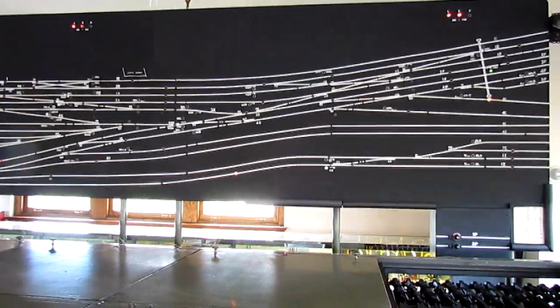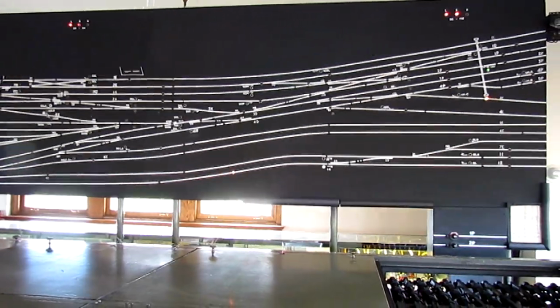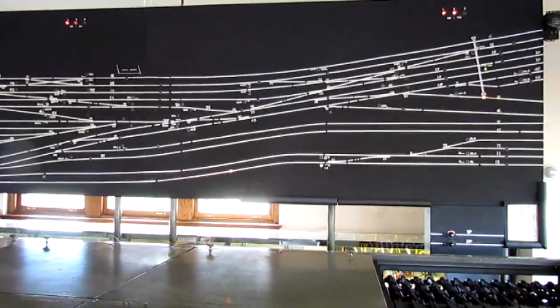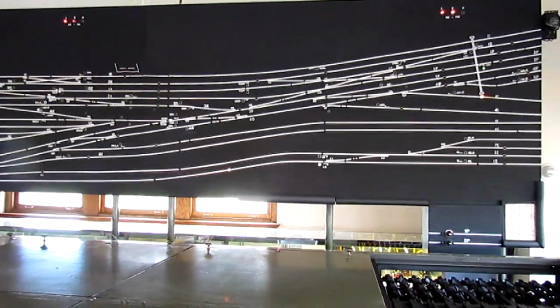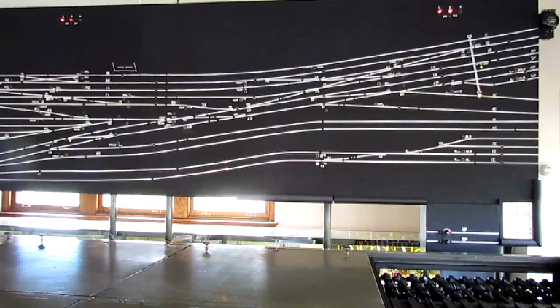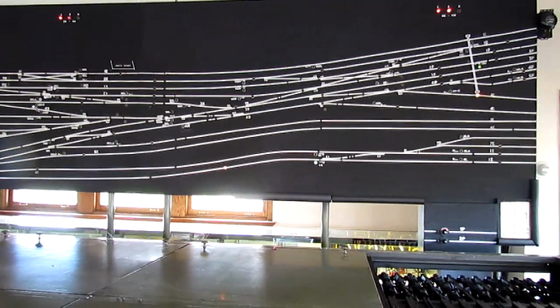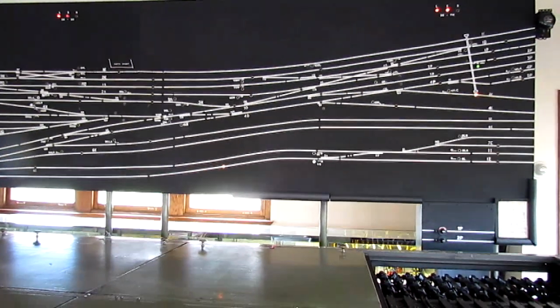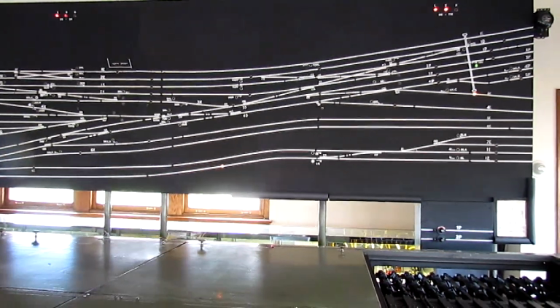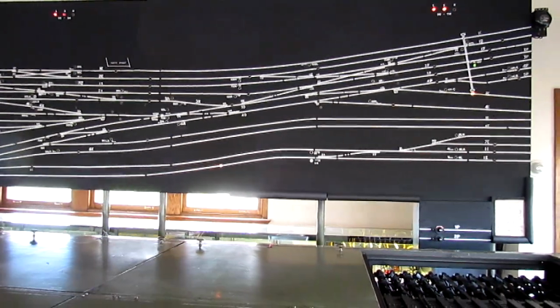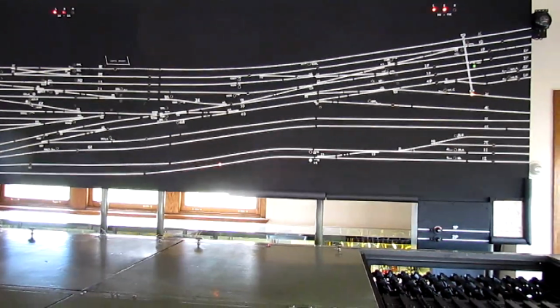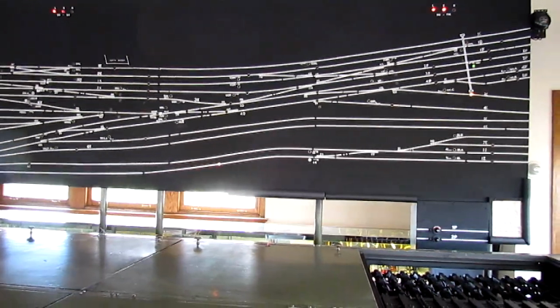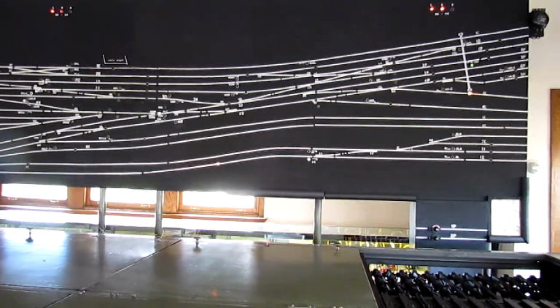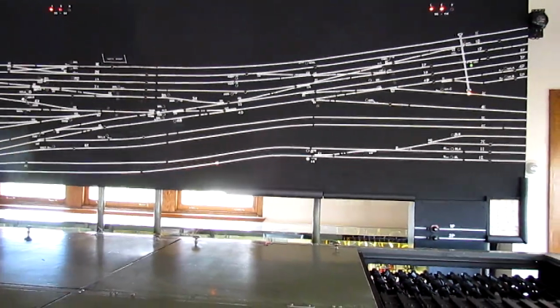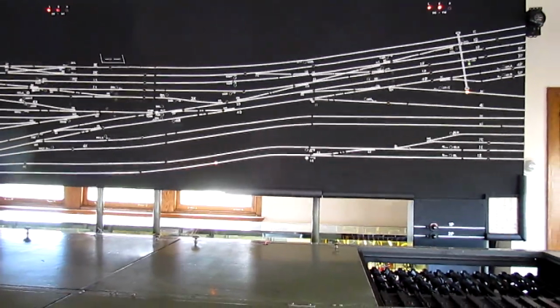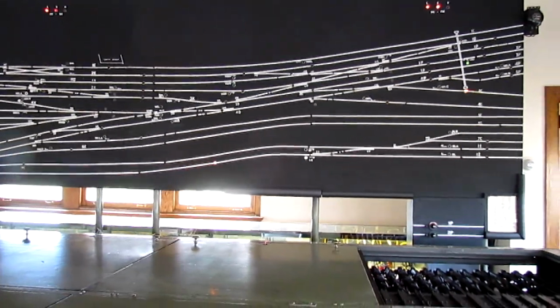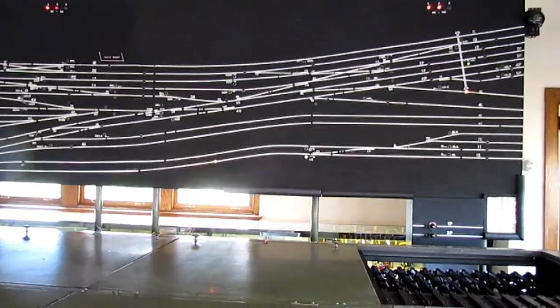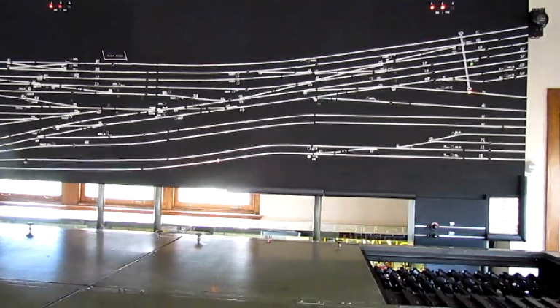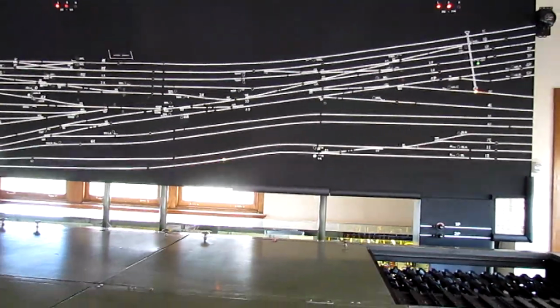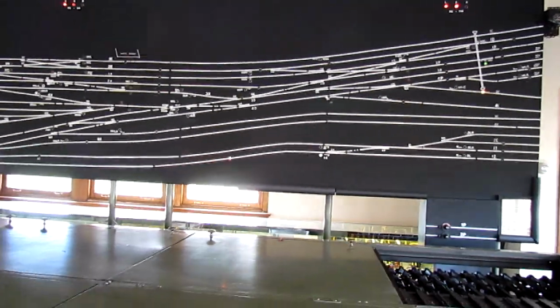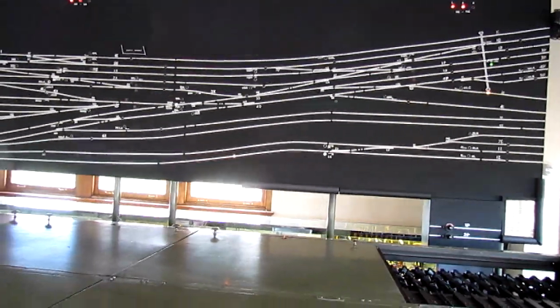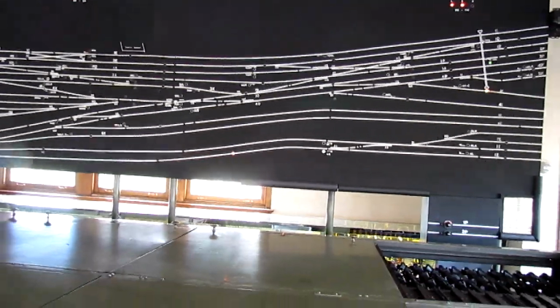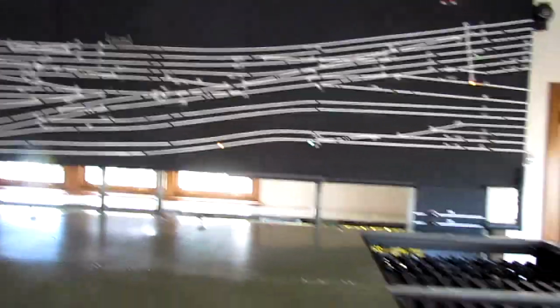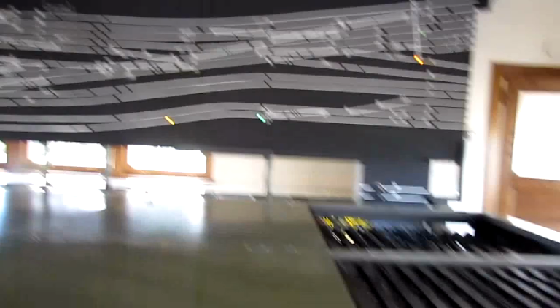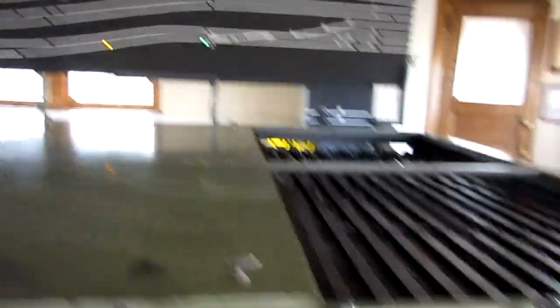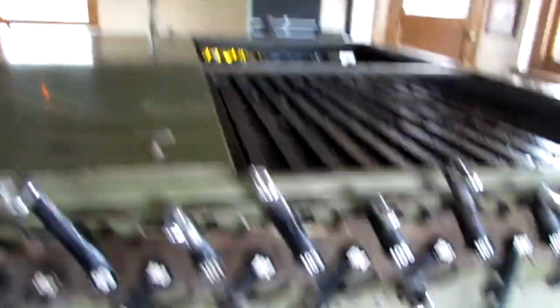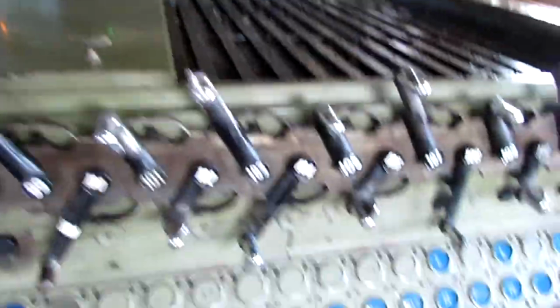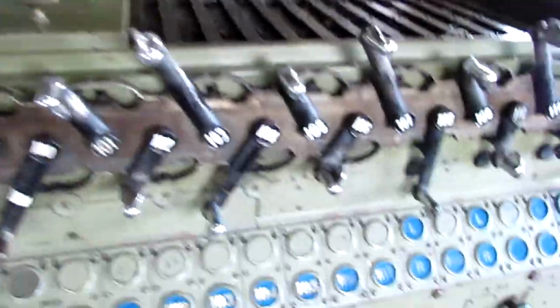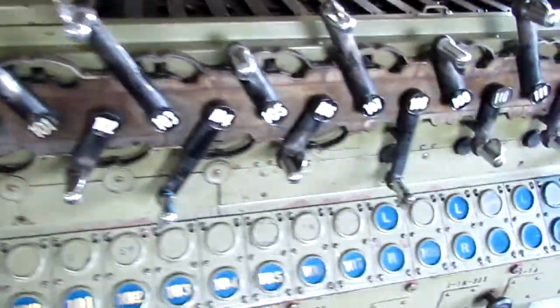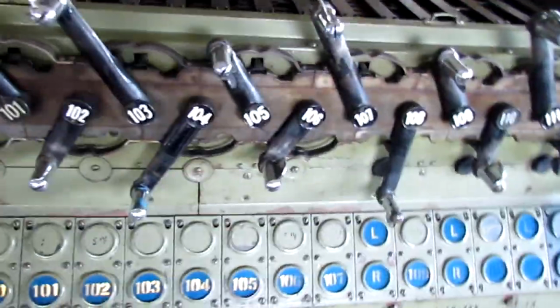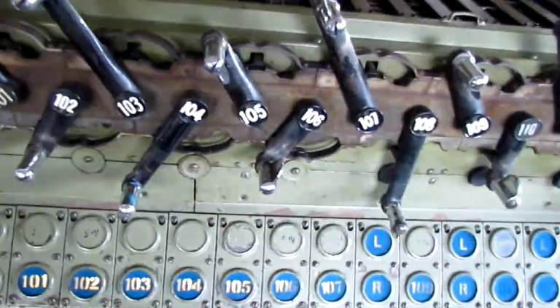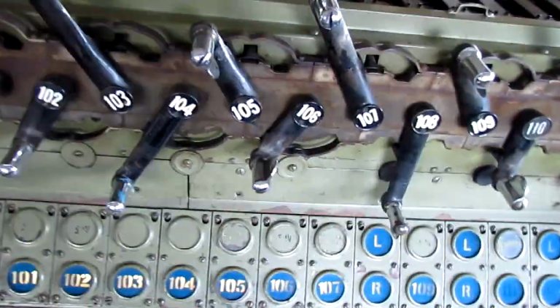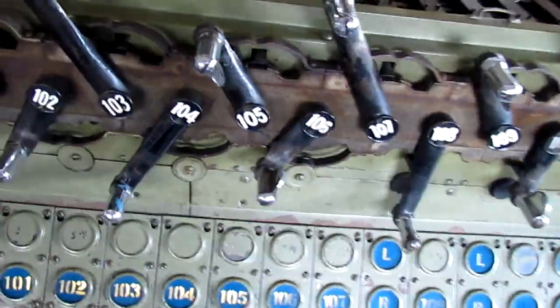All right. We cleared the... We can do 1-1-1-2-1-11. 1-0-9.